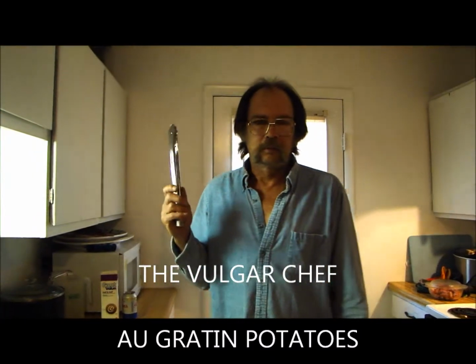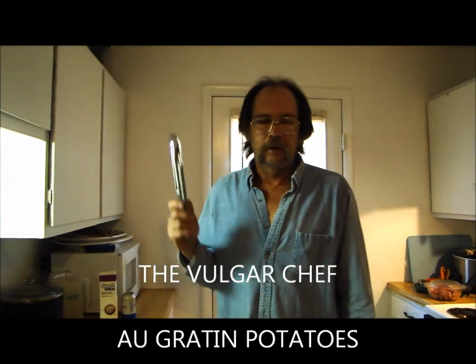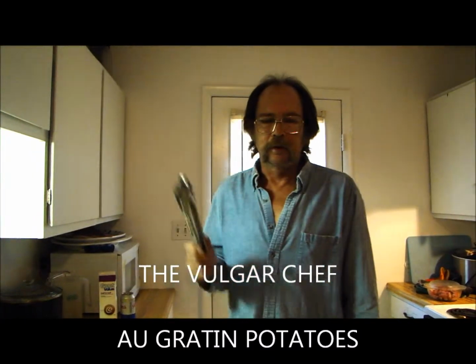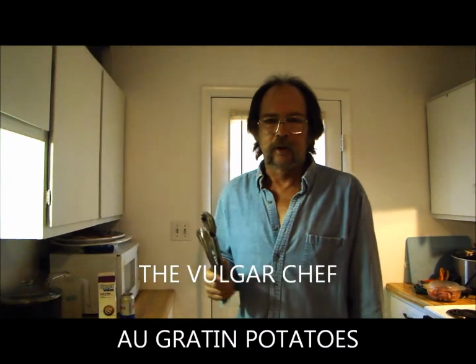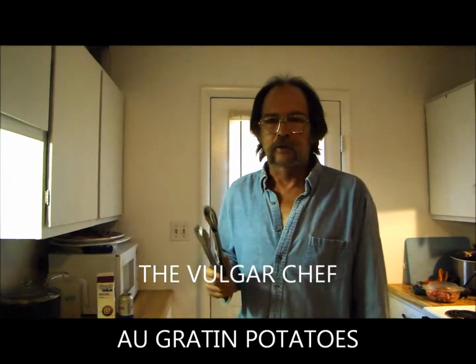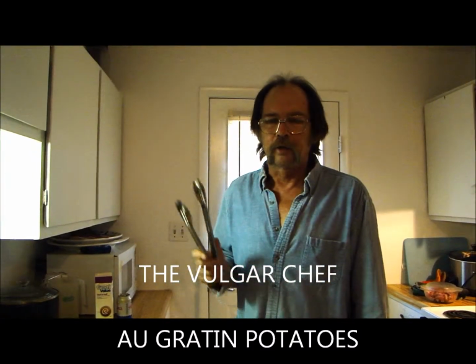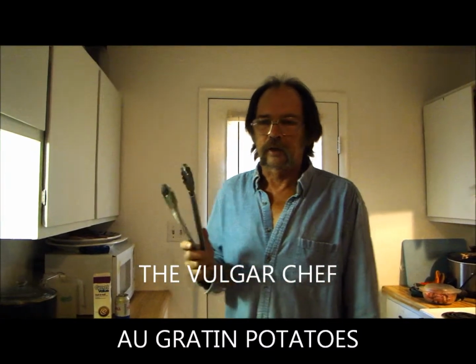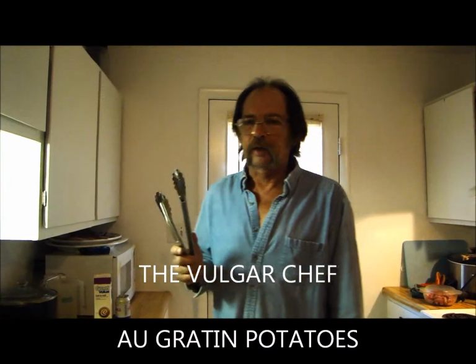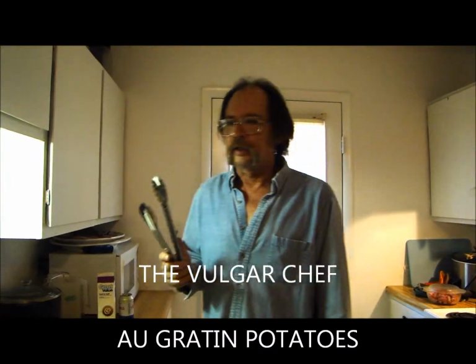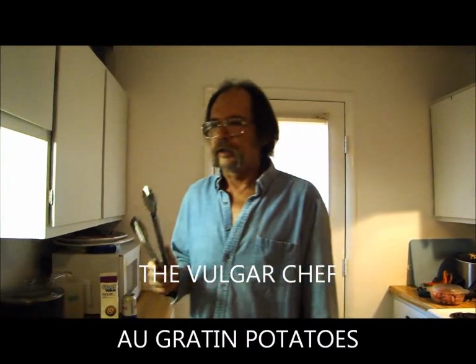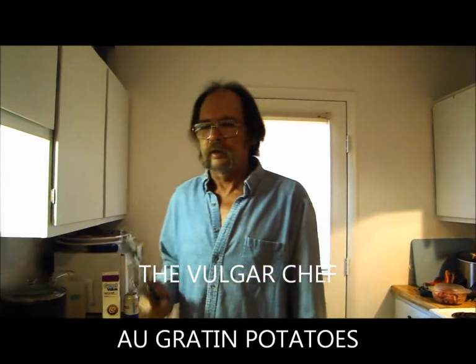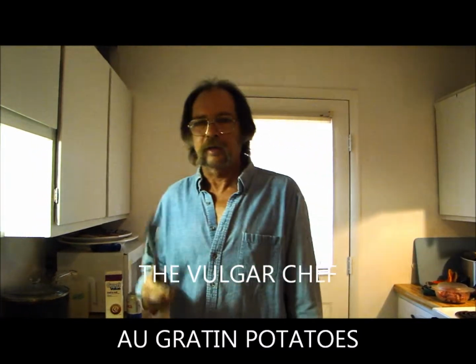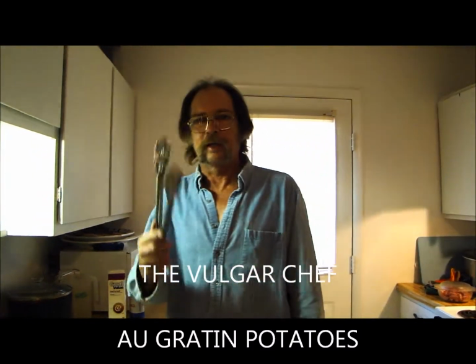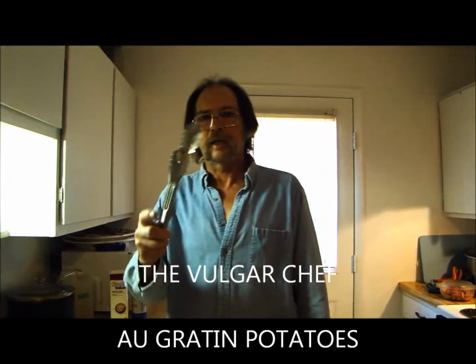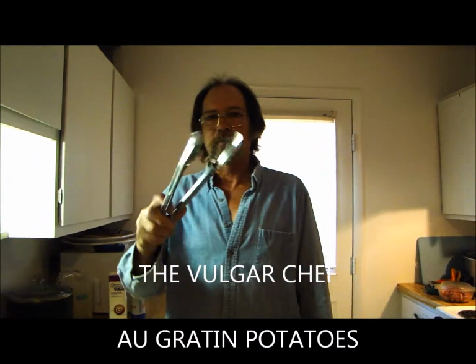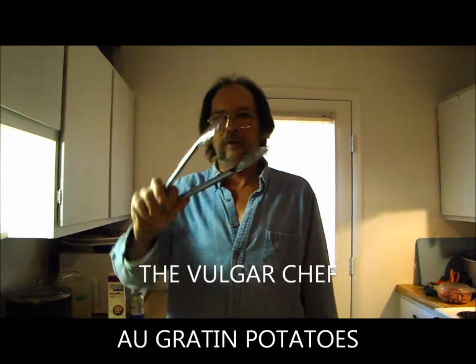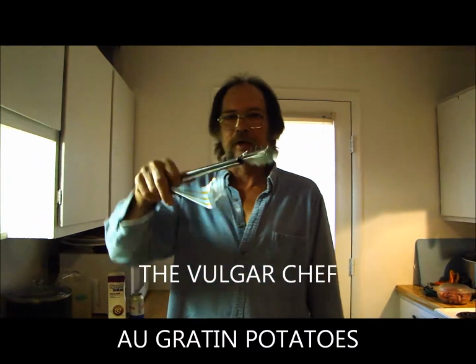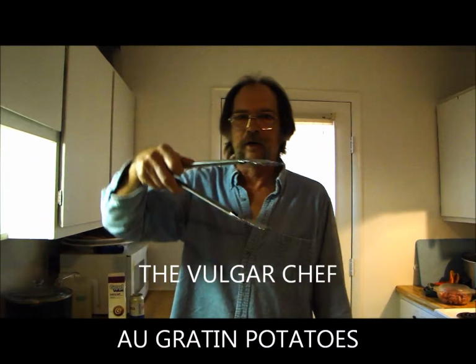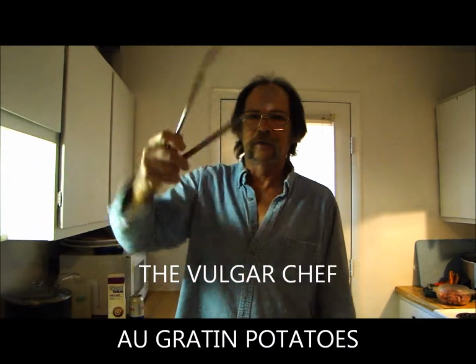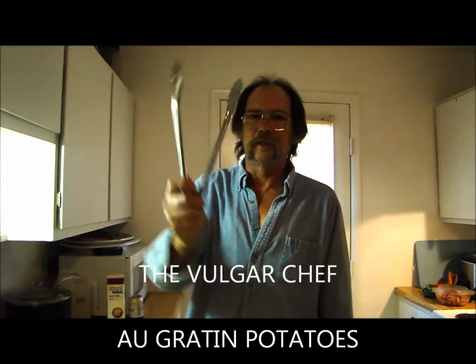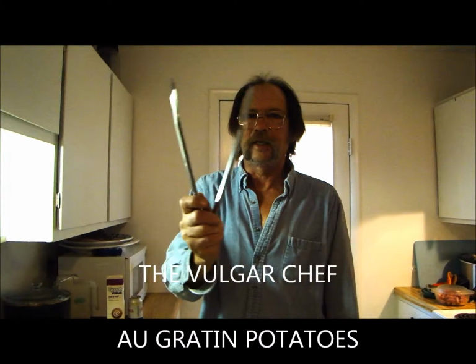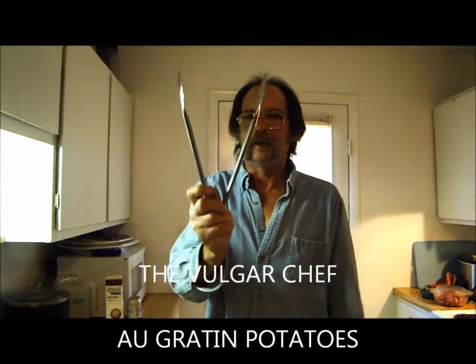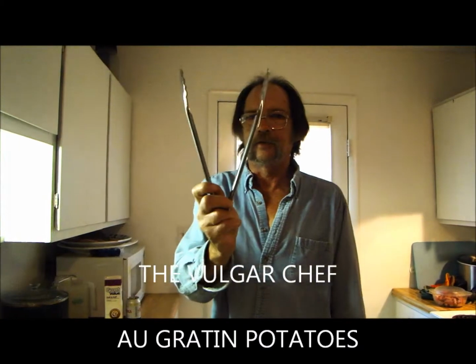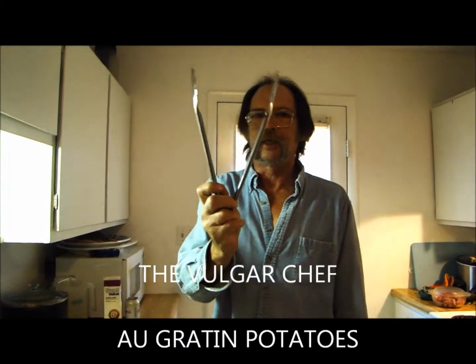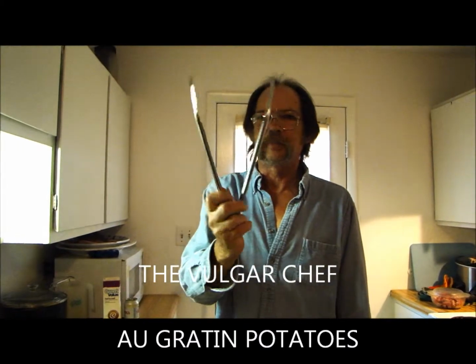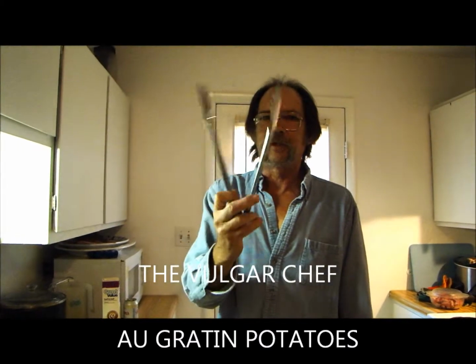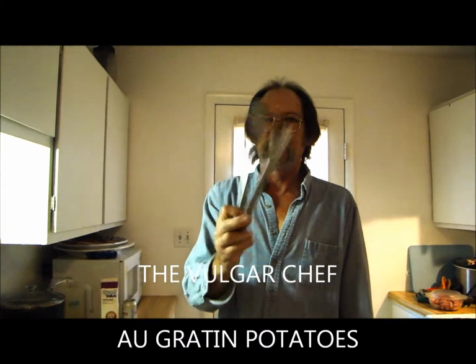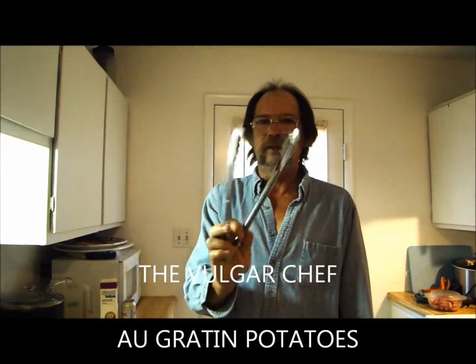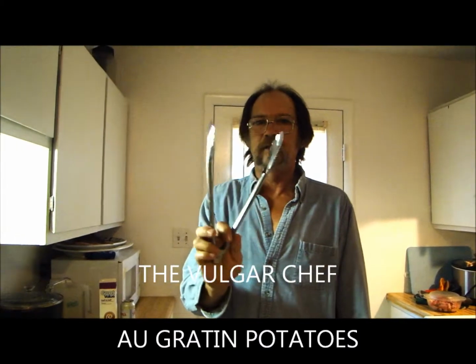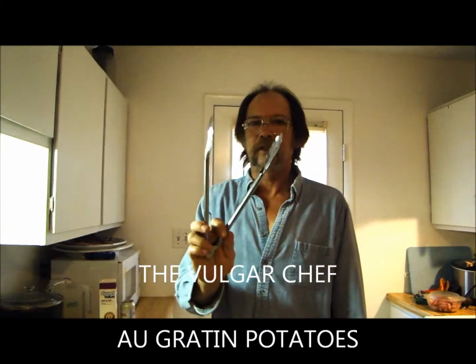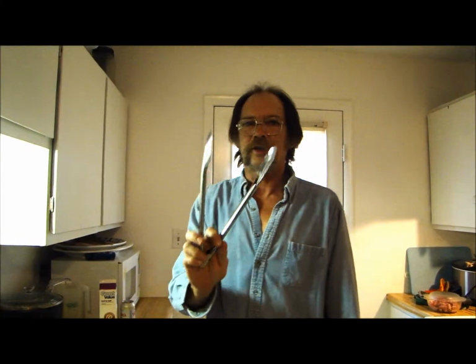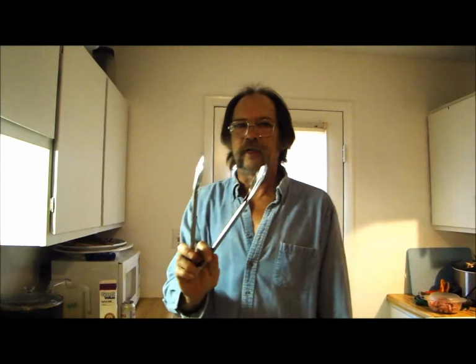Hey y'all, togs are clicking here. Look here, I got some new togs. Look at that. Don't they look pretty? Thanks, Karen.